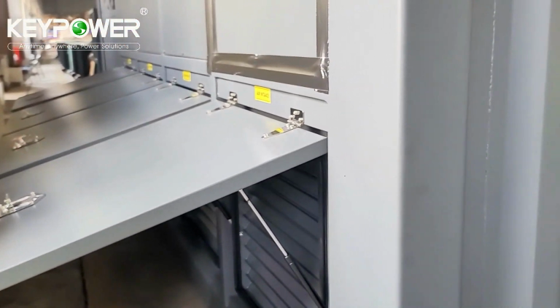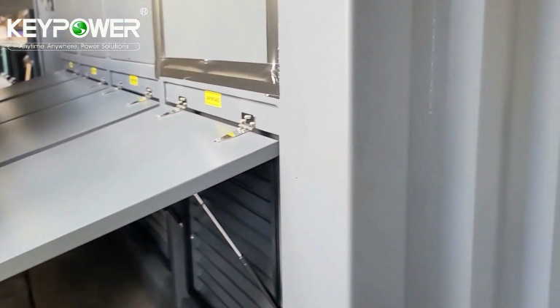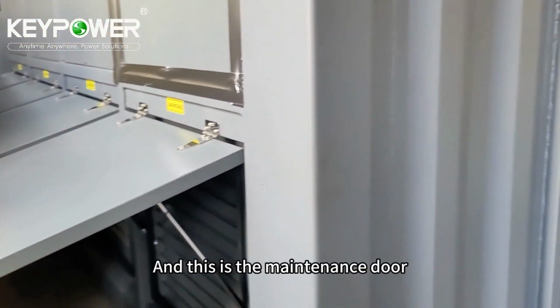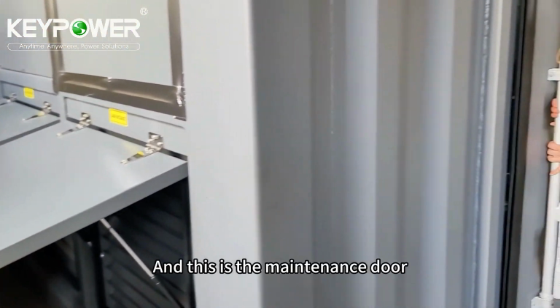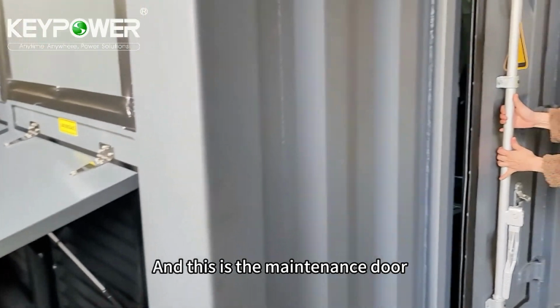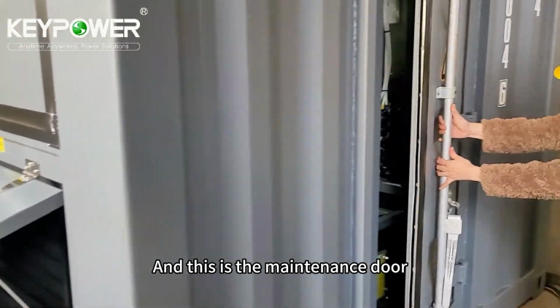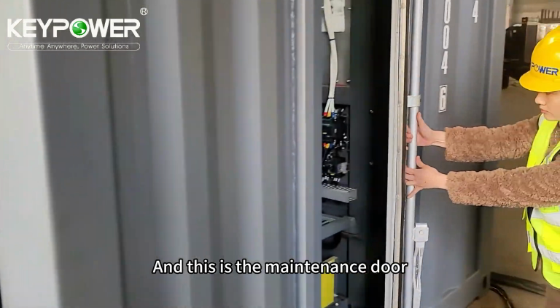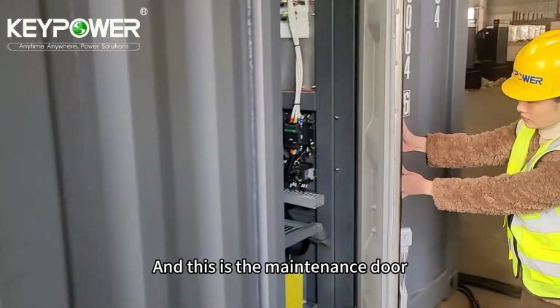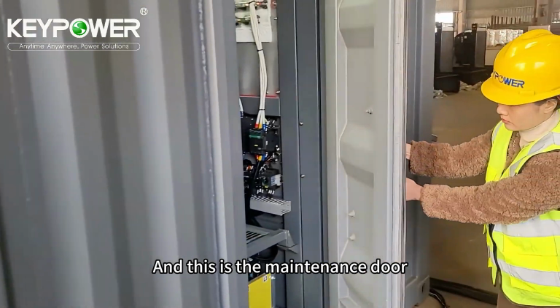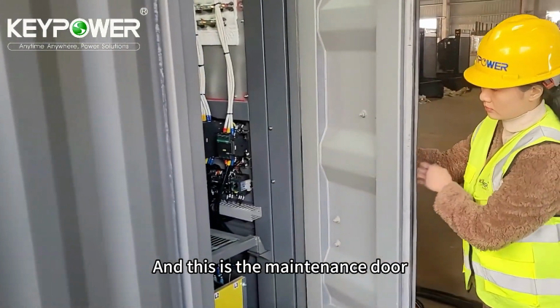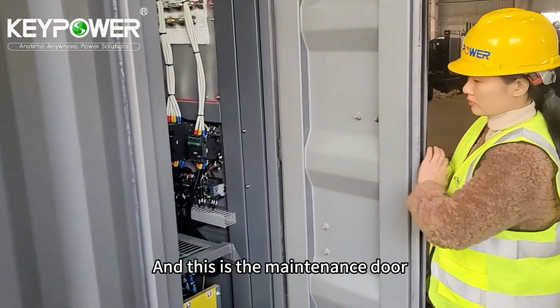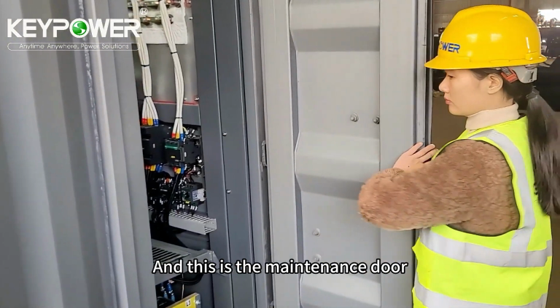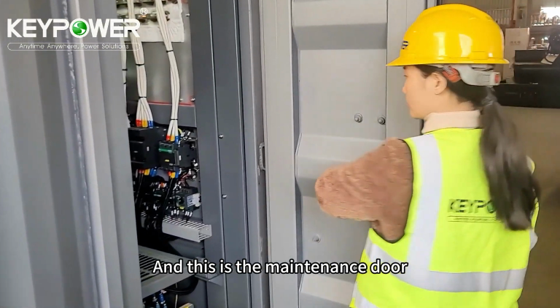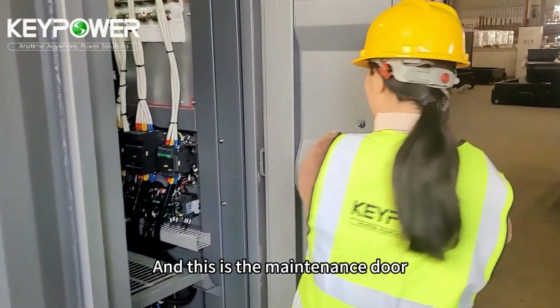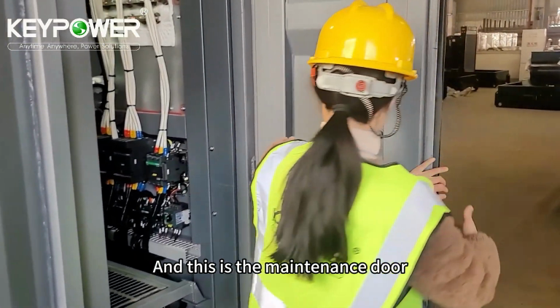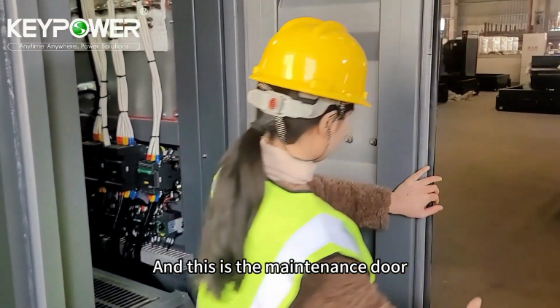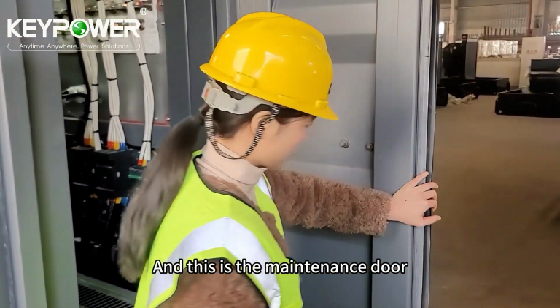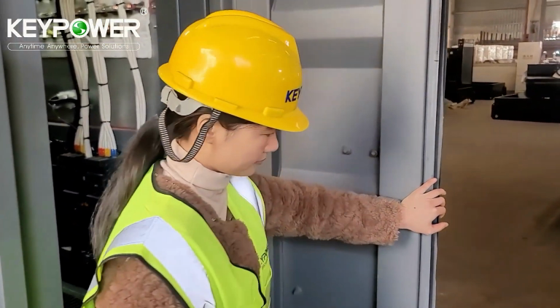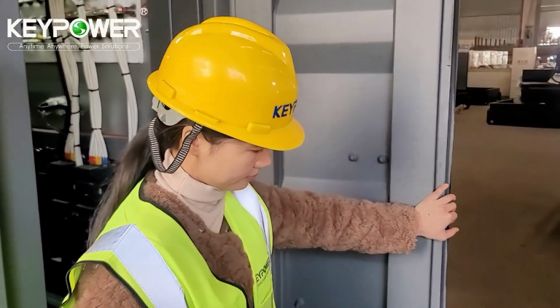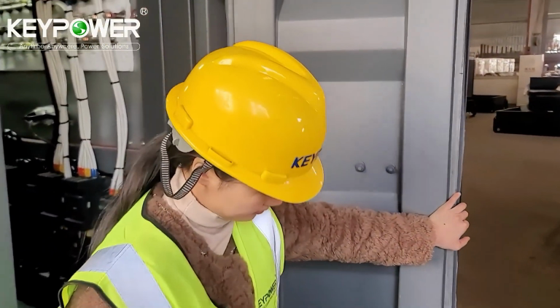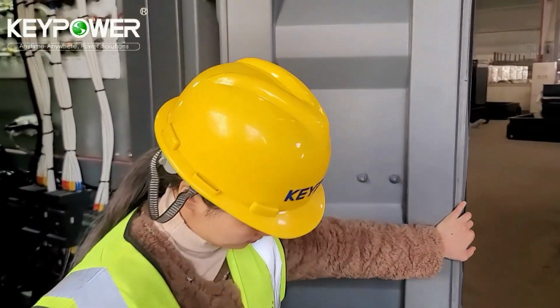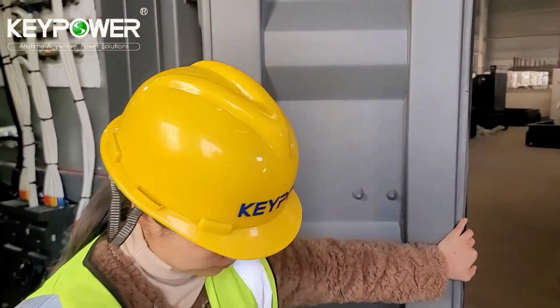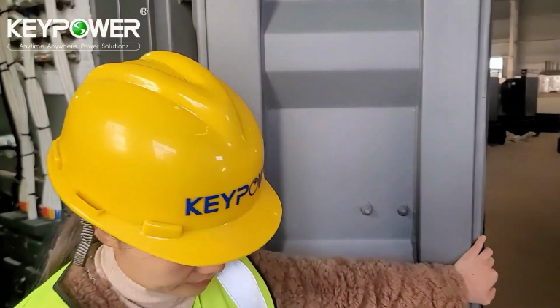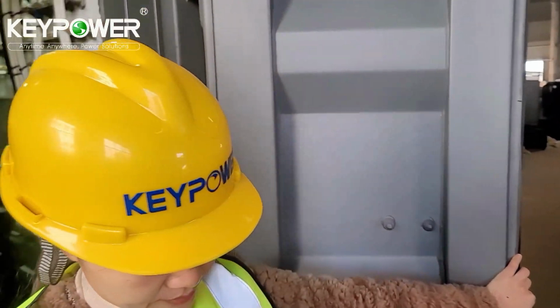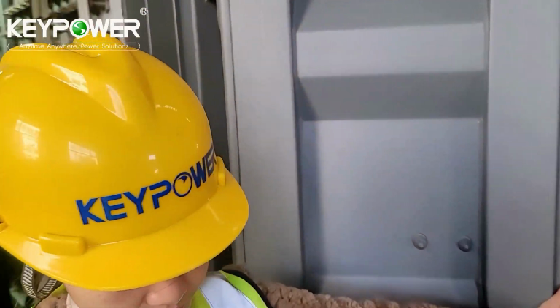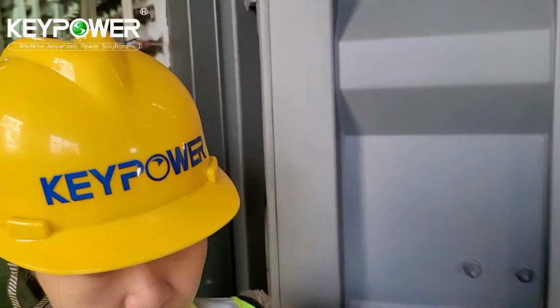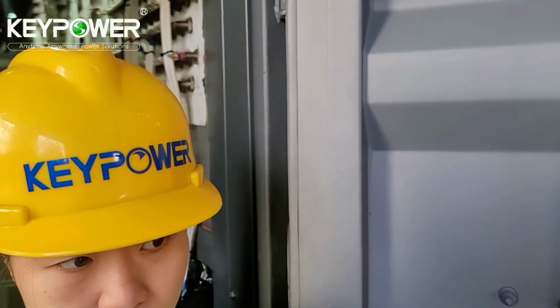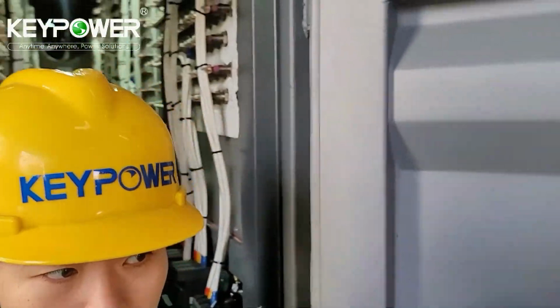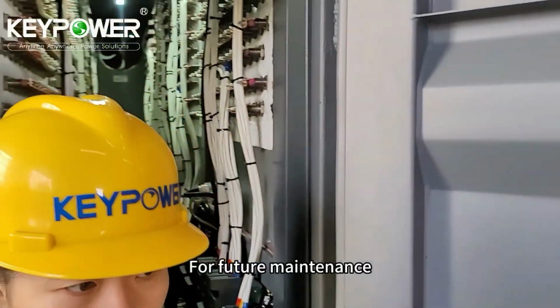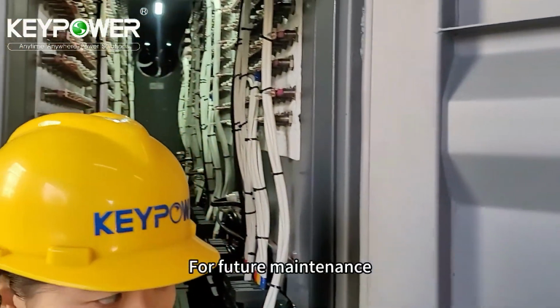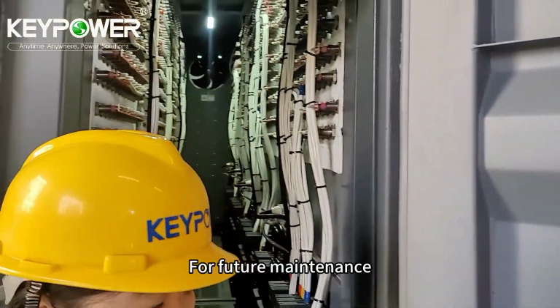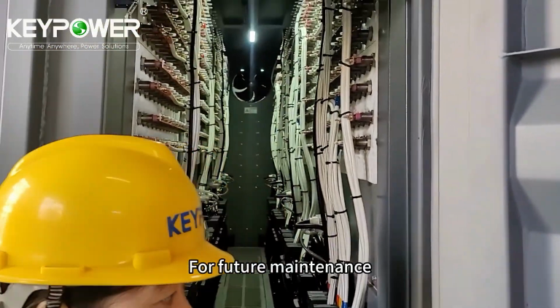And this is the maintenance door for future maintenance.